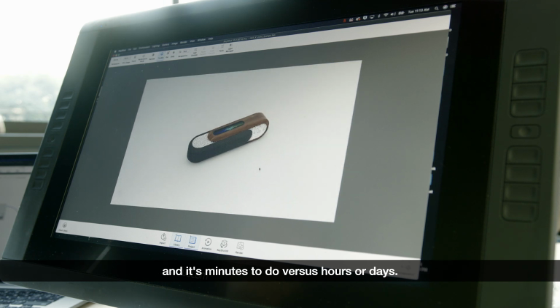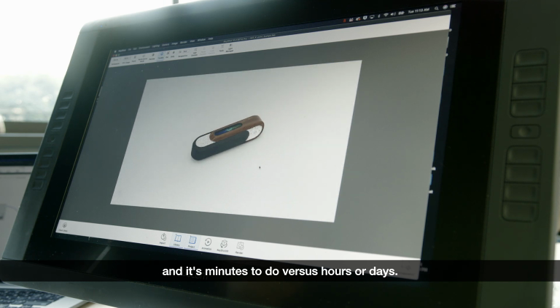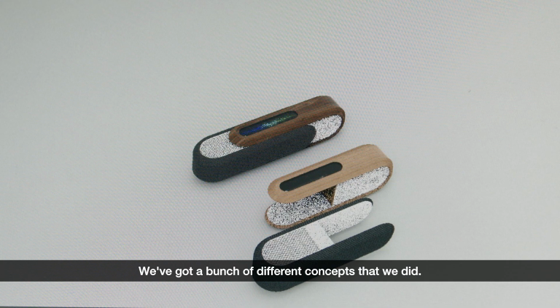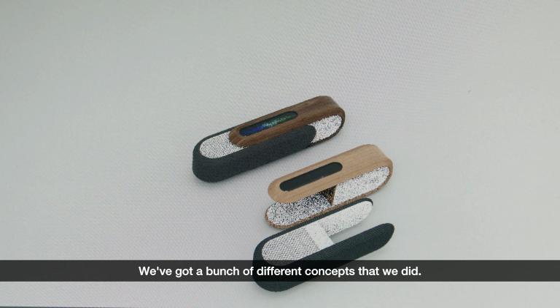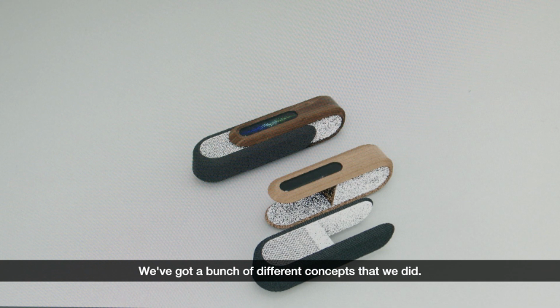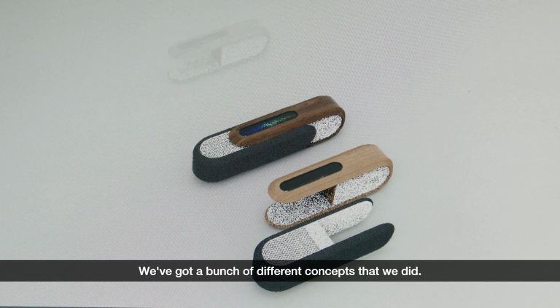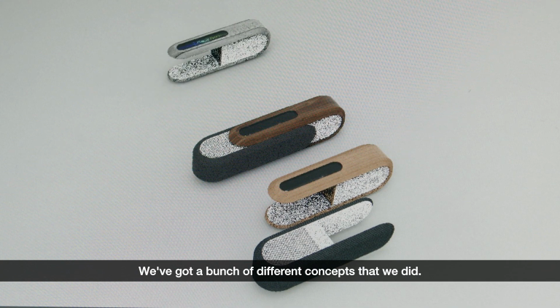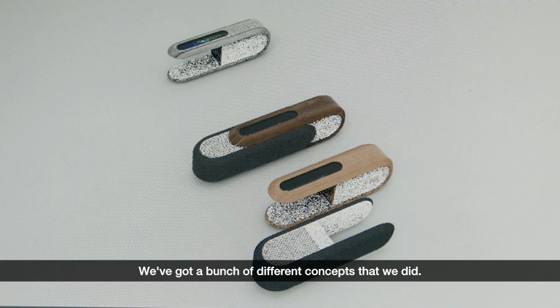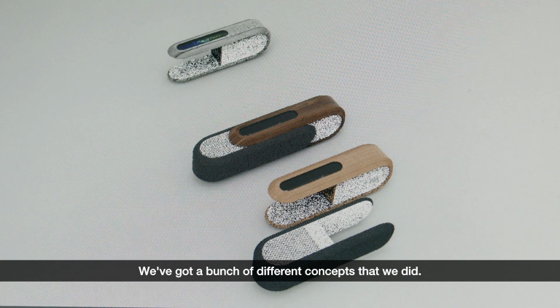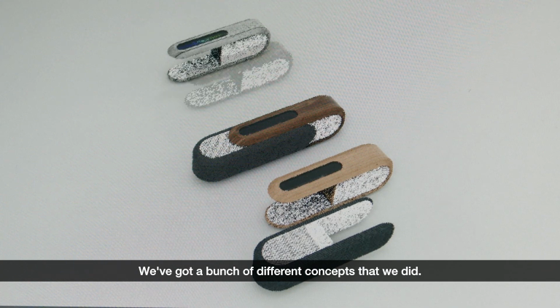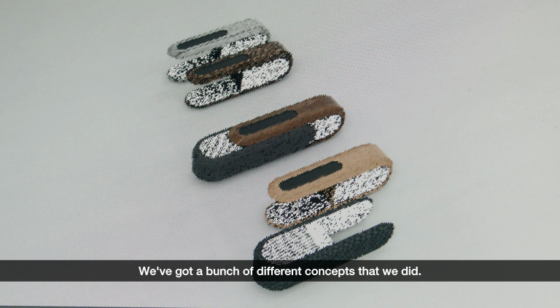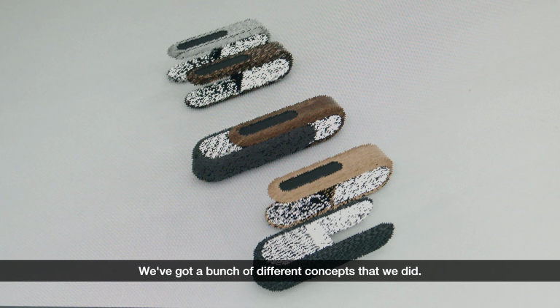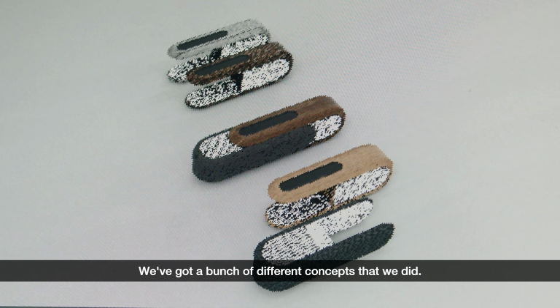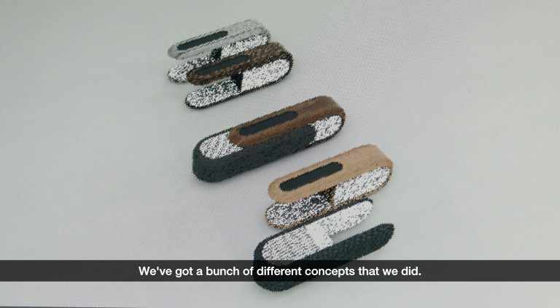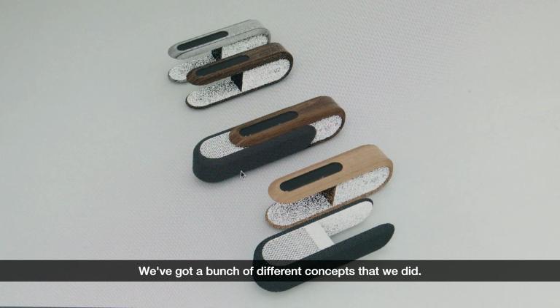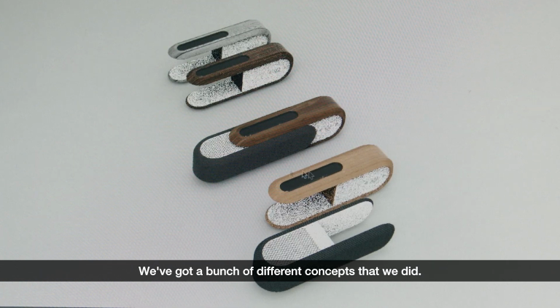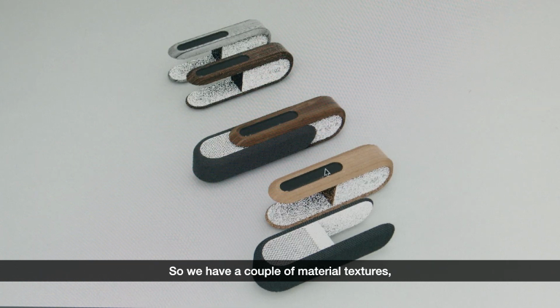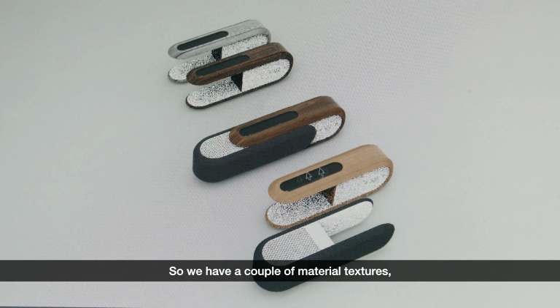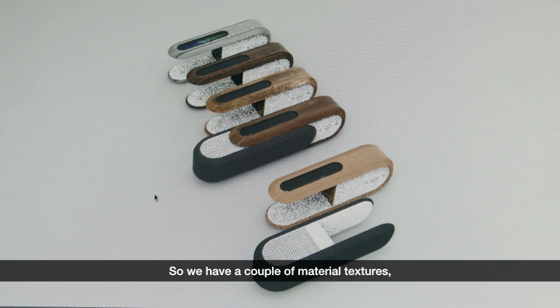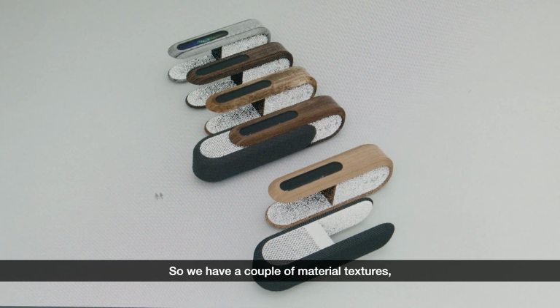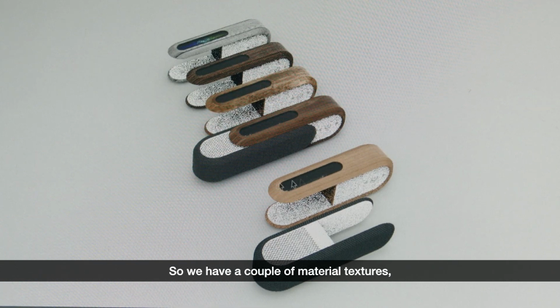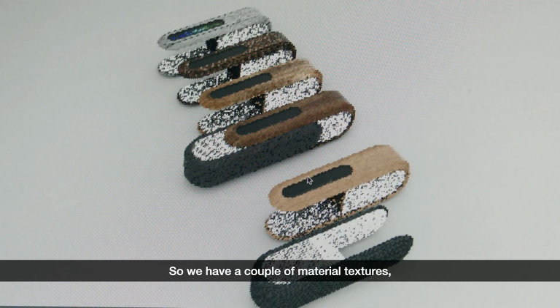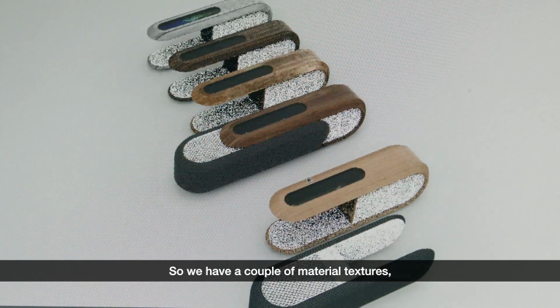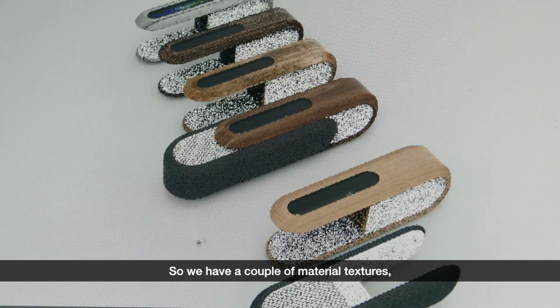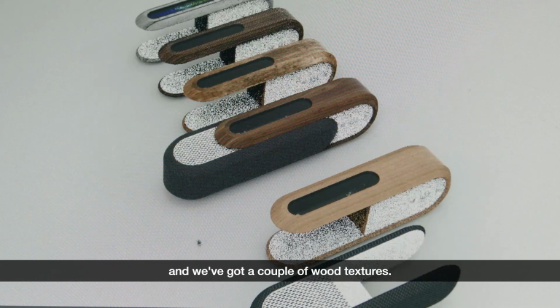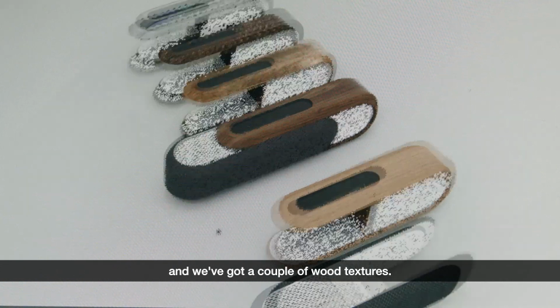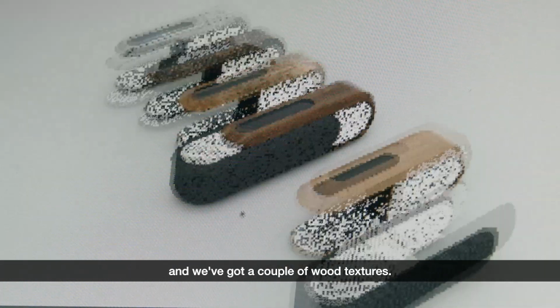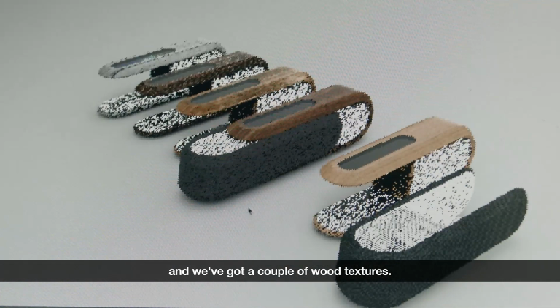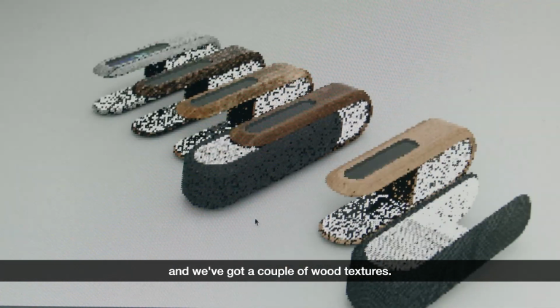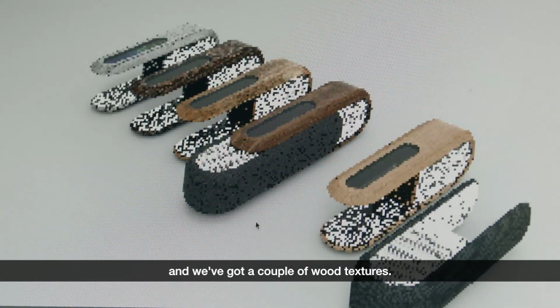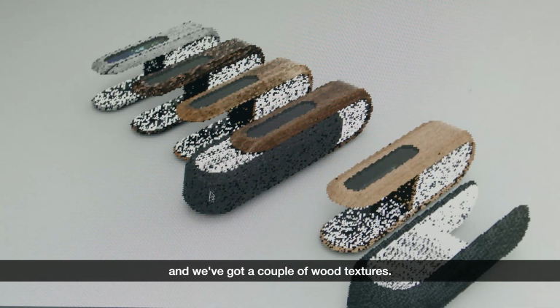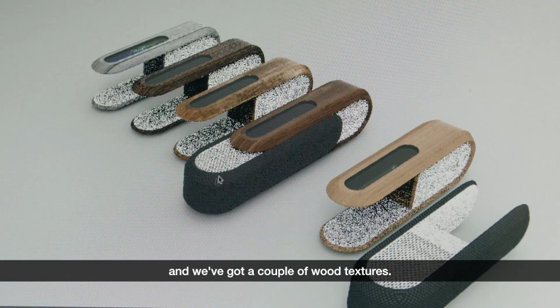We've got a bunch of different concepts that we did. We have a couple of material textures and we've got a couple of wood textures.